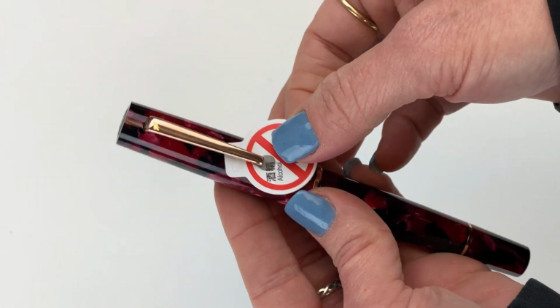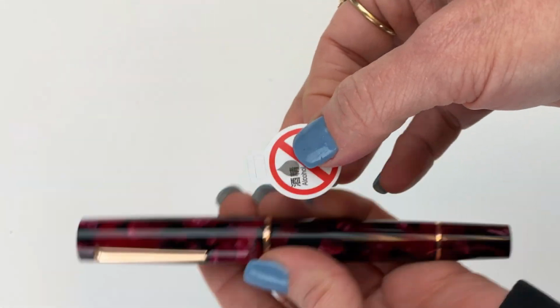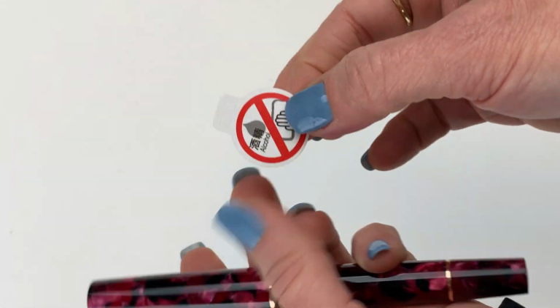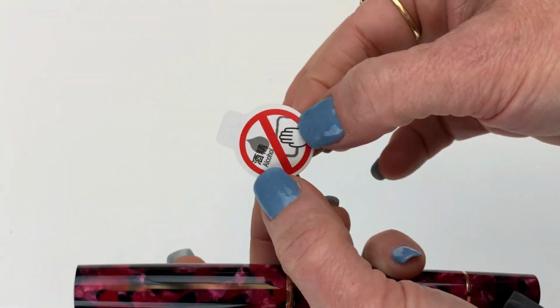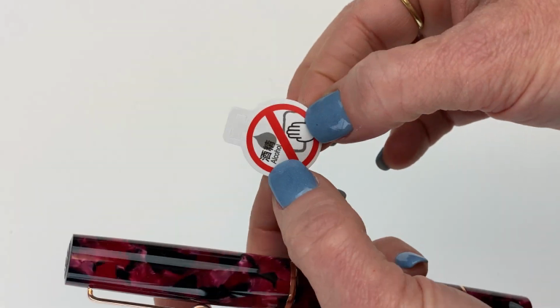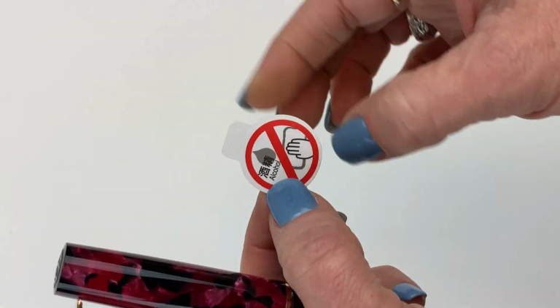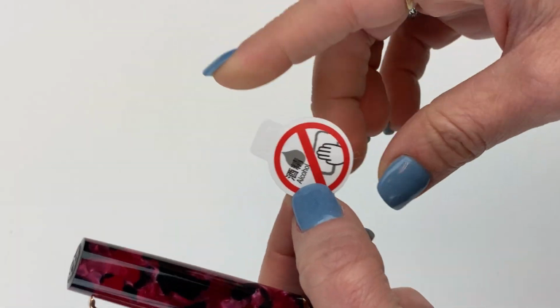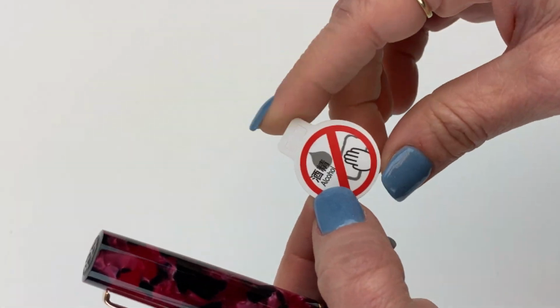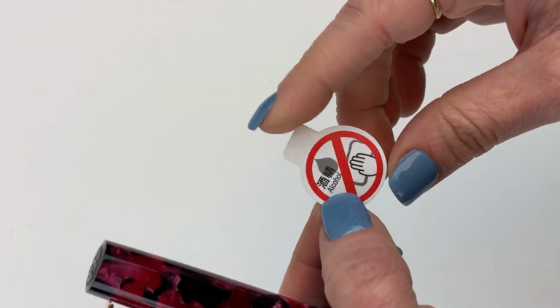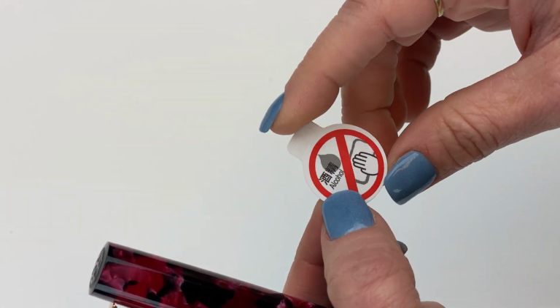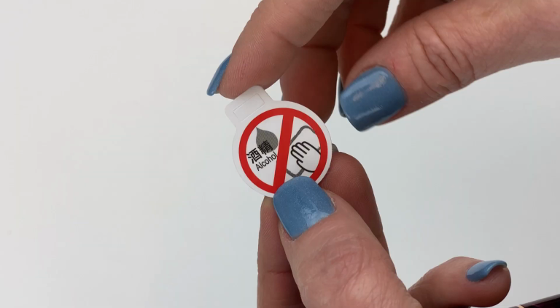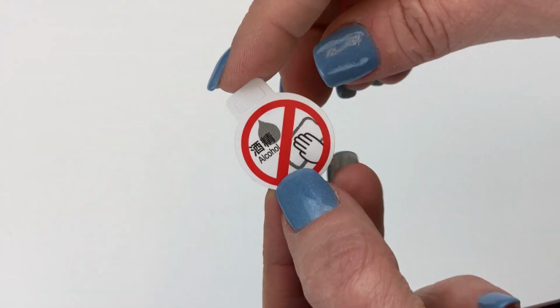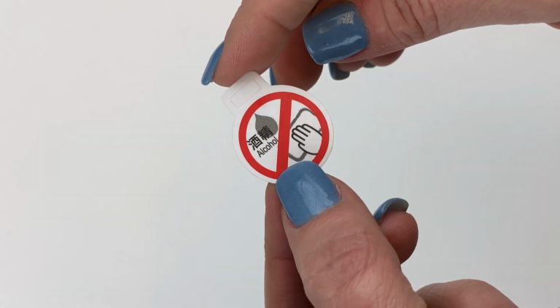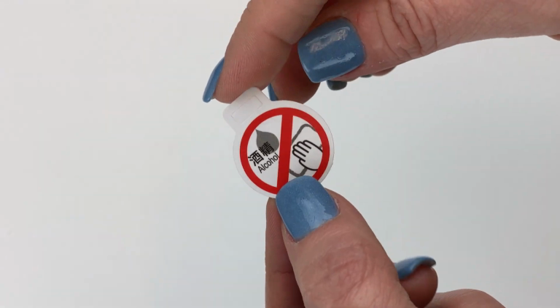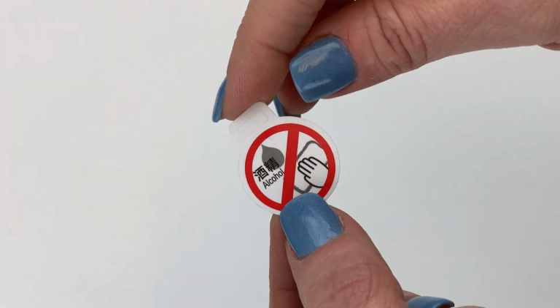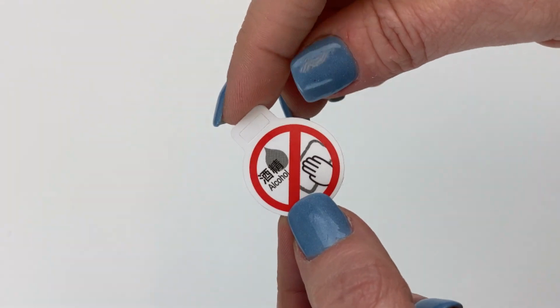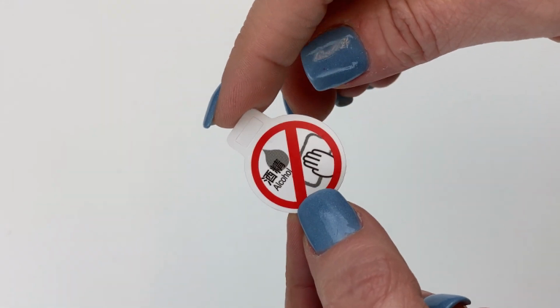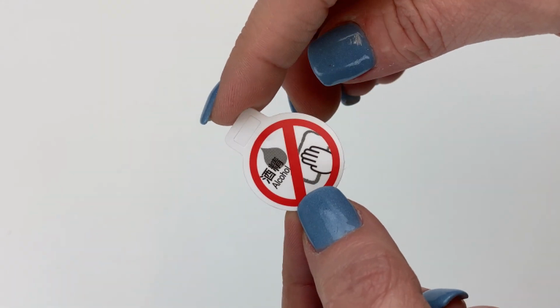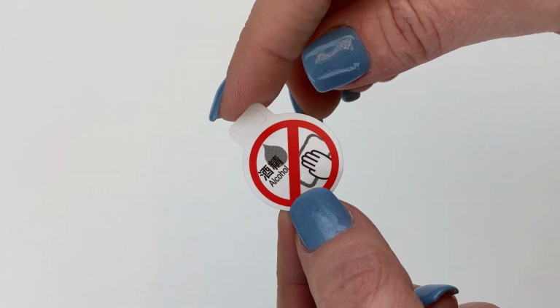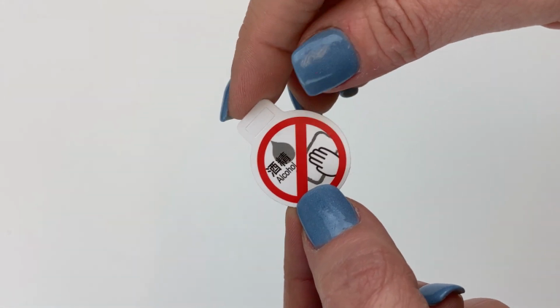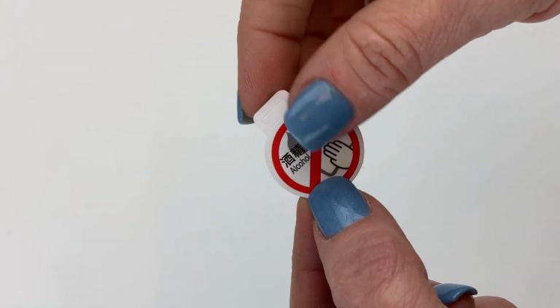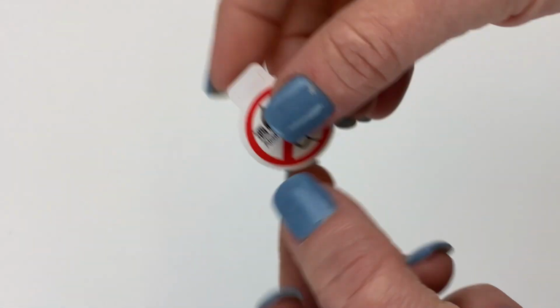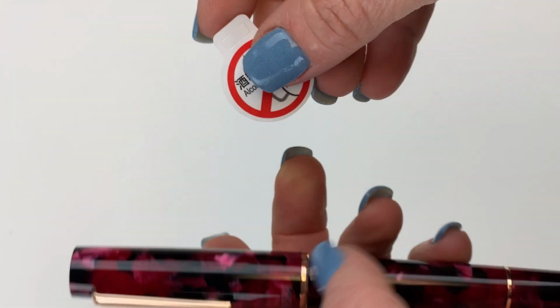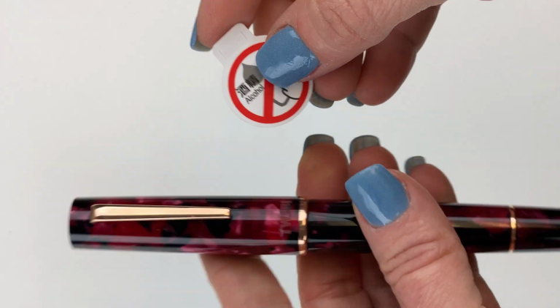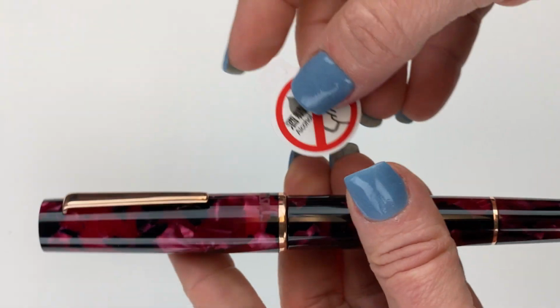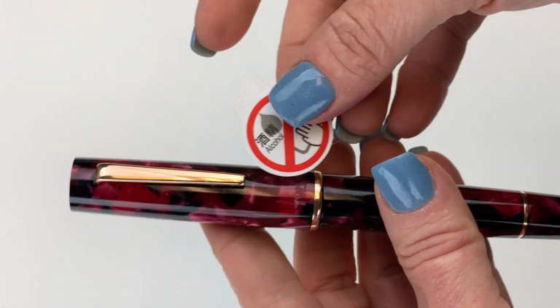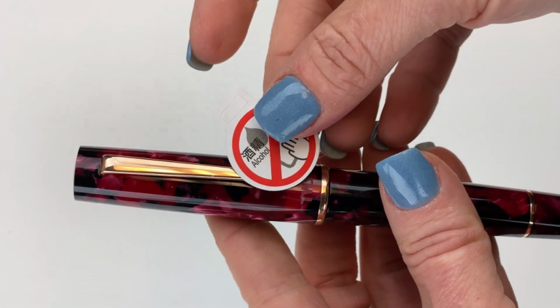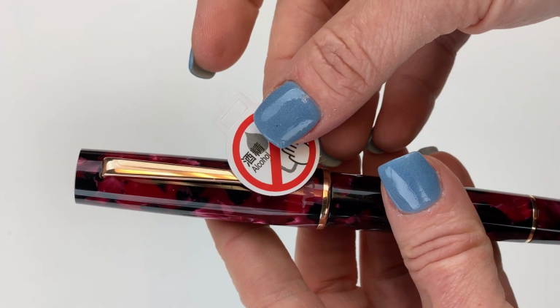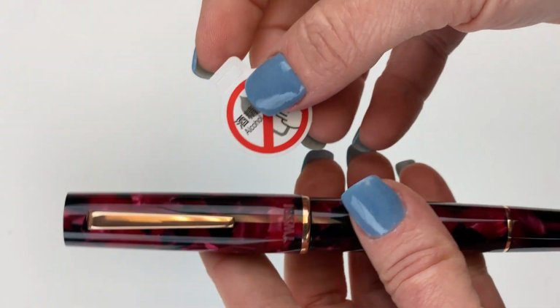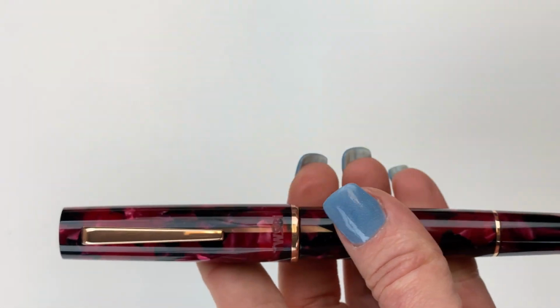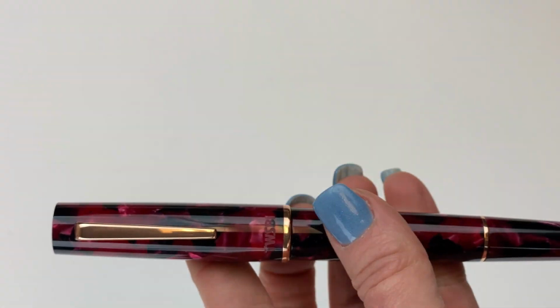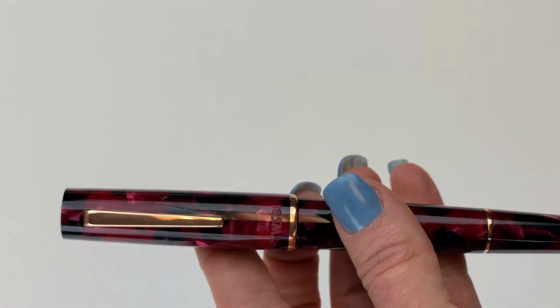You also have a little tag here — a little warning from Twisby not to use alcohol to clean your pen. That's just slipped right into your clip.